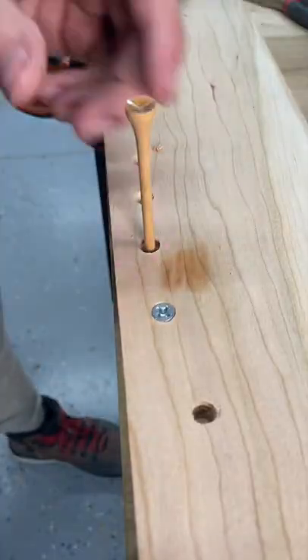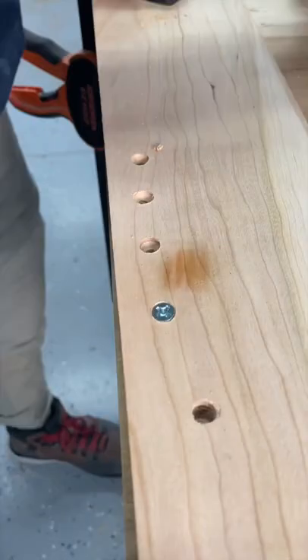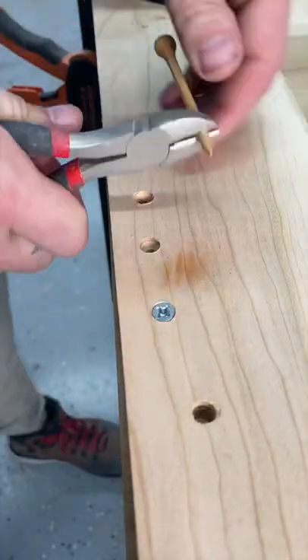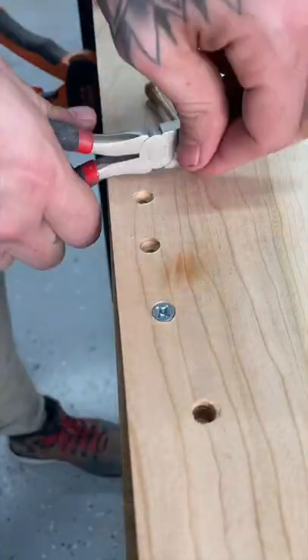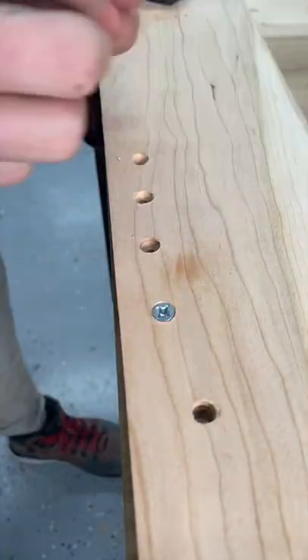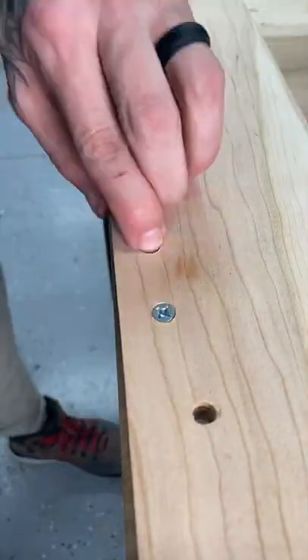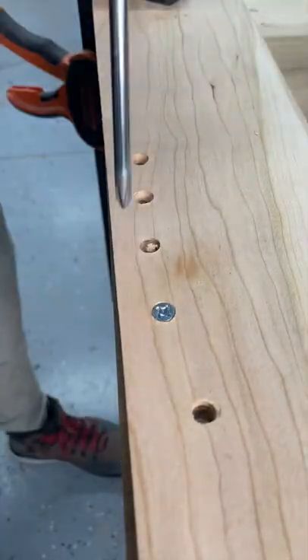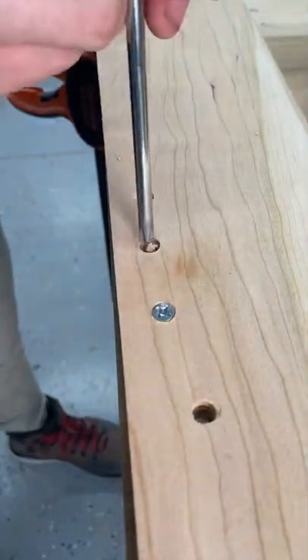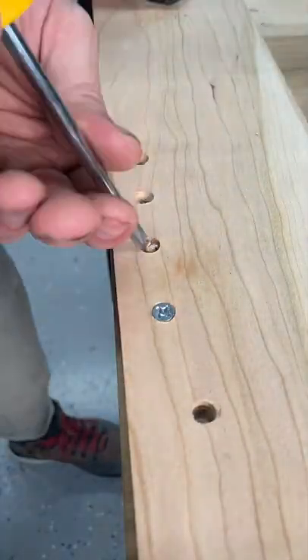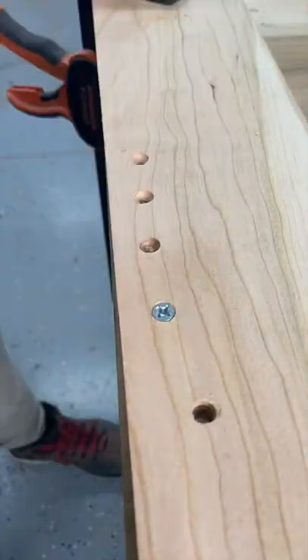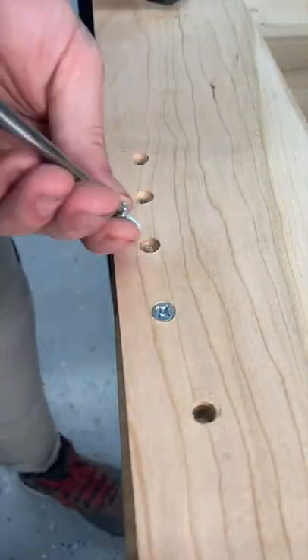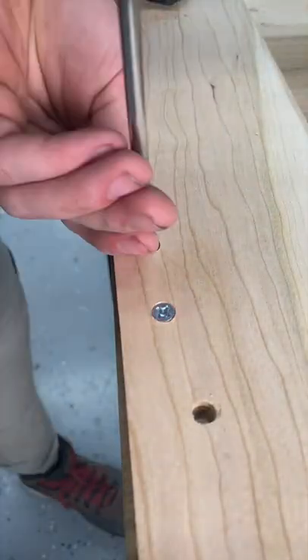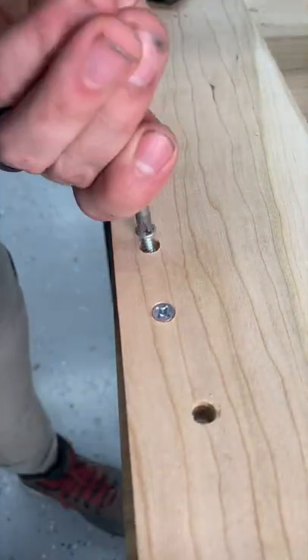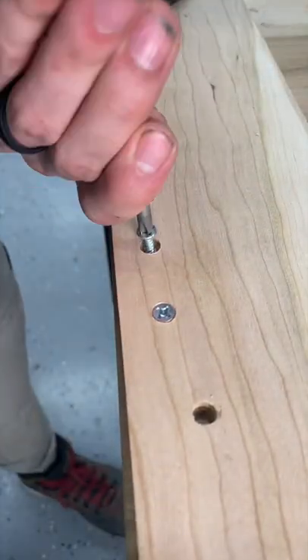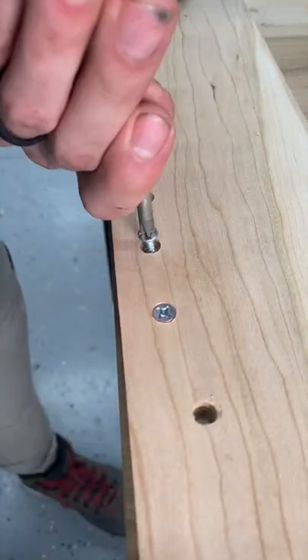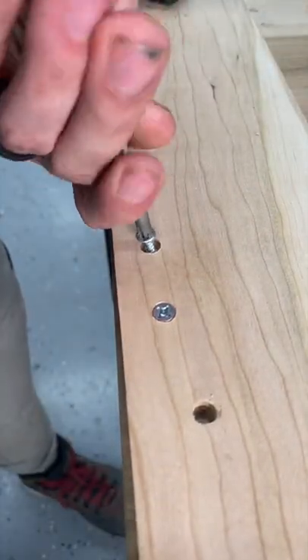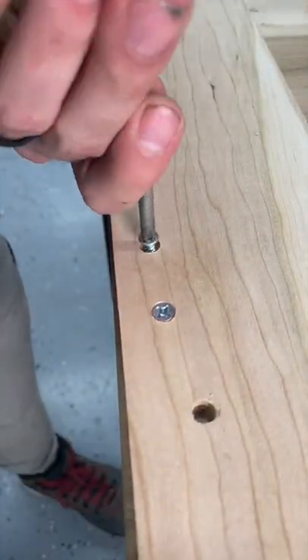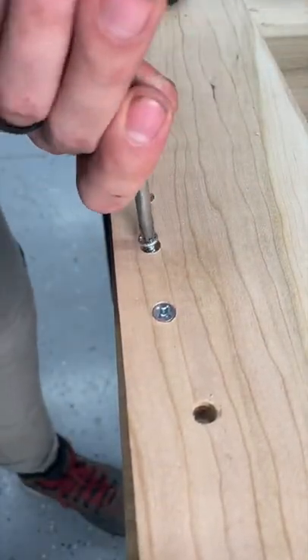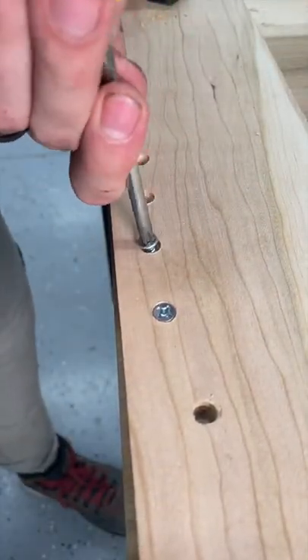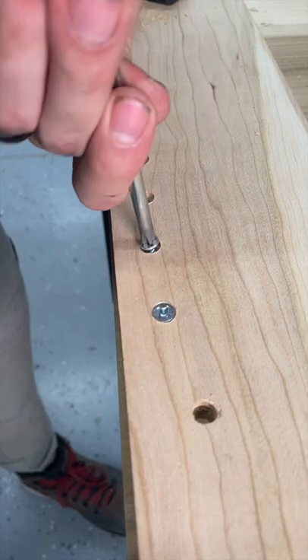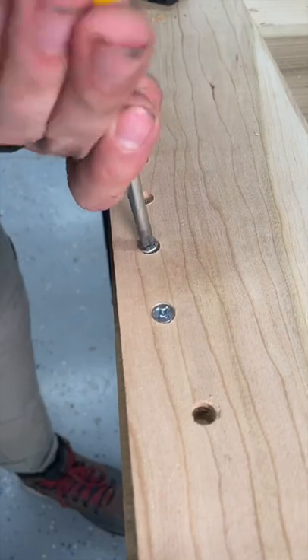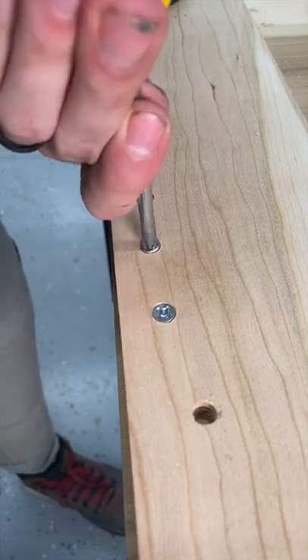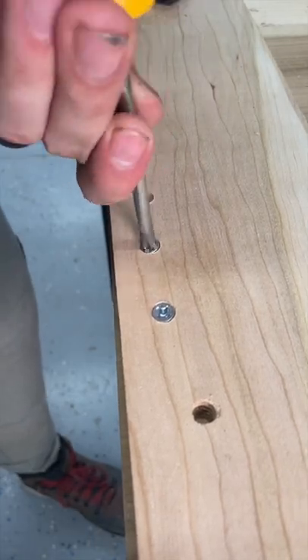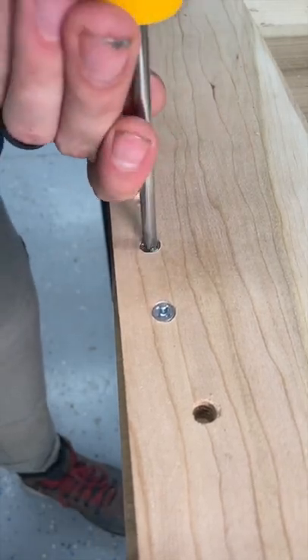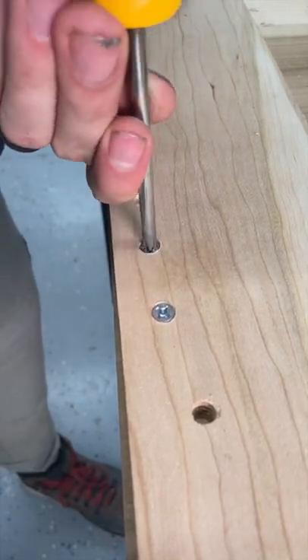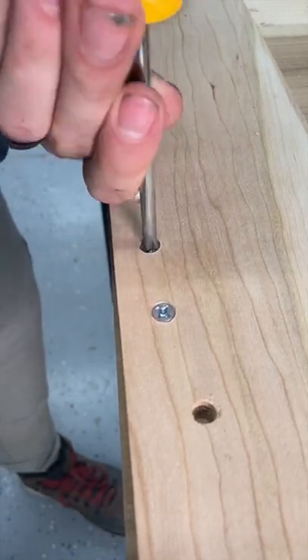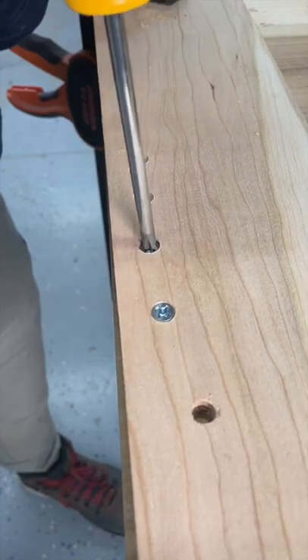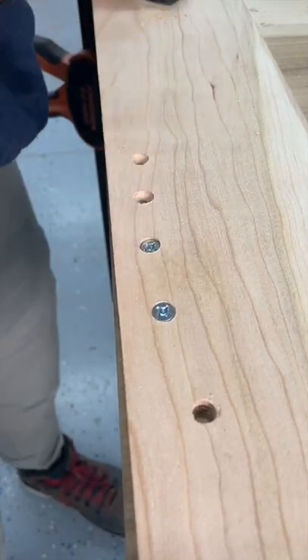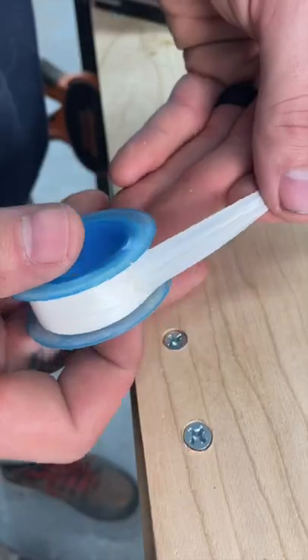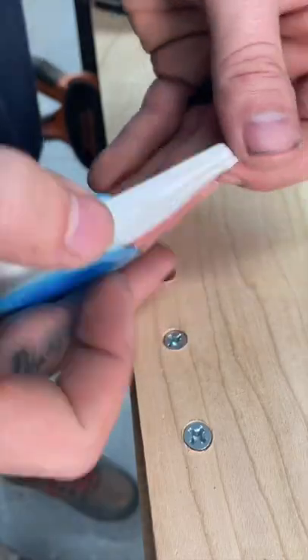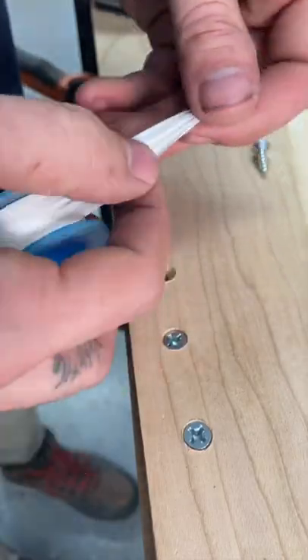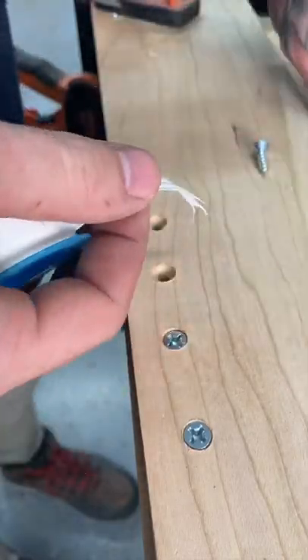This one is the same concept but just with a golf tee. A matchstick also works. Just screw it in there. Didn't even glue this one and it's a nice tight fit.